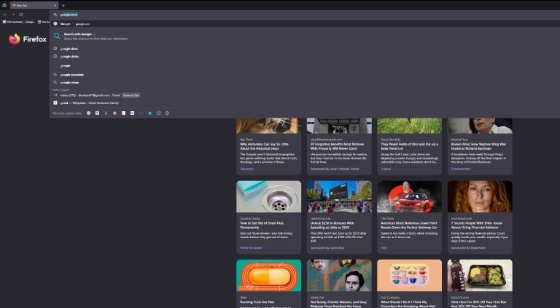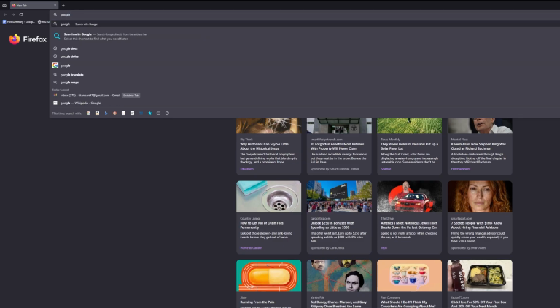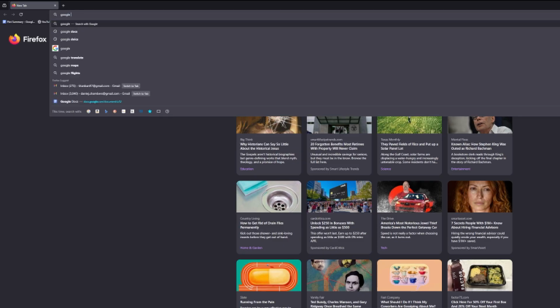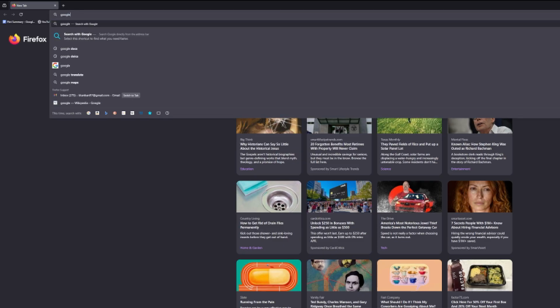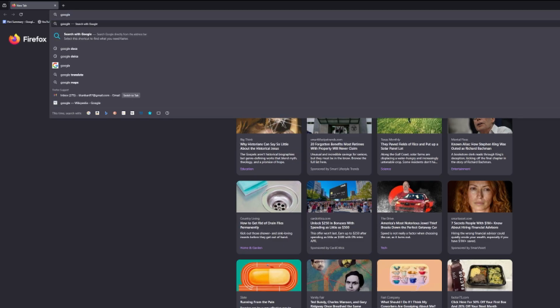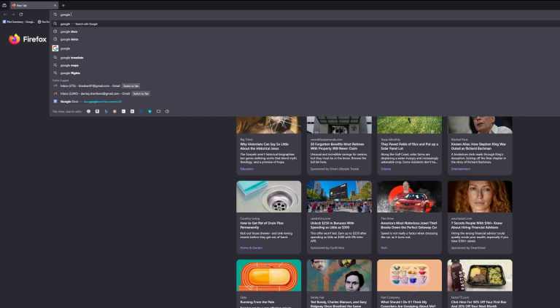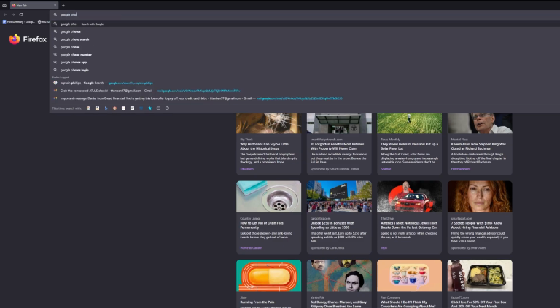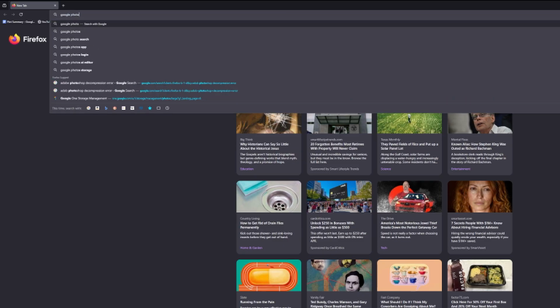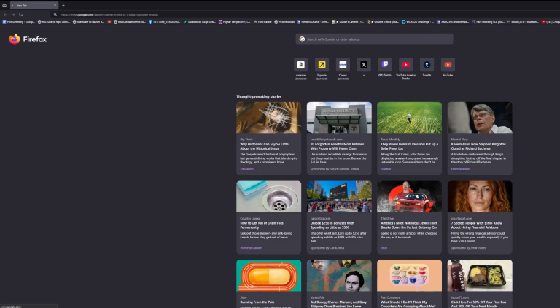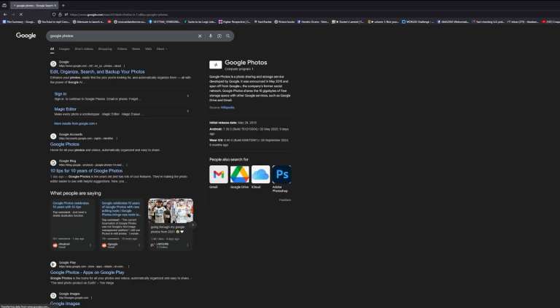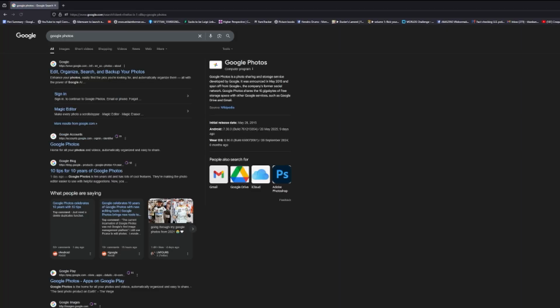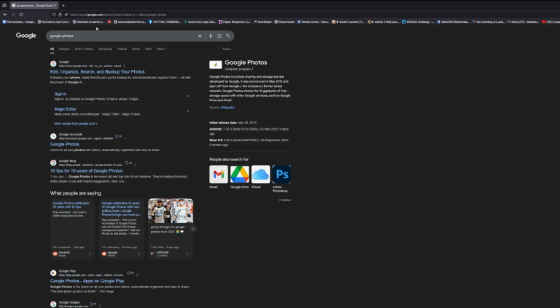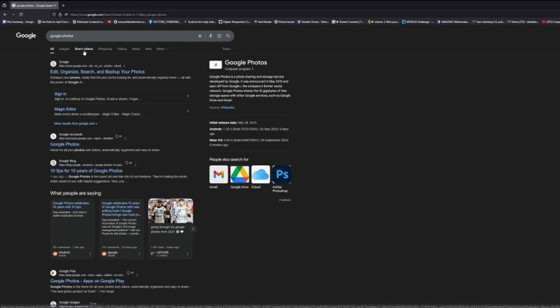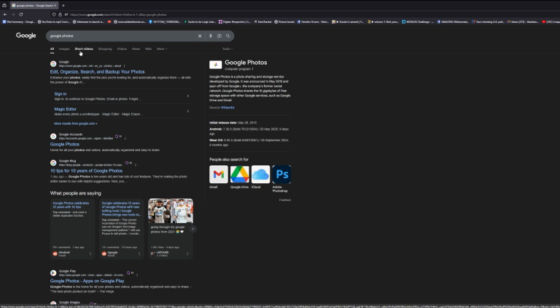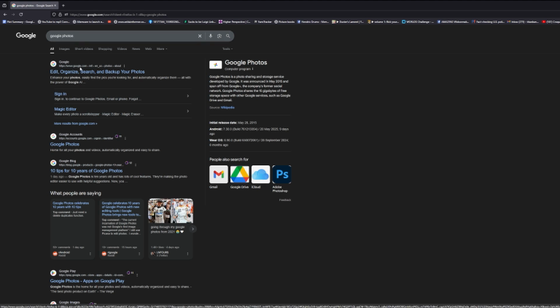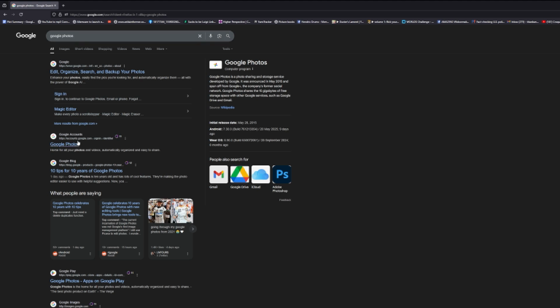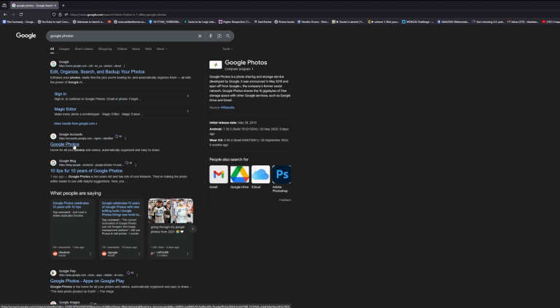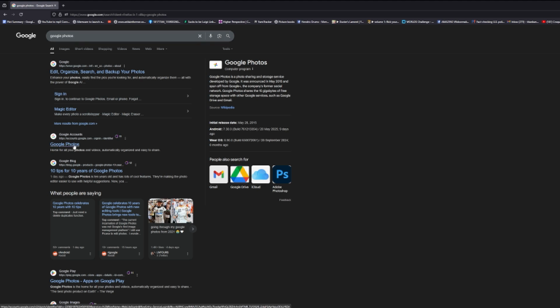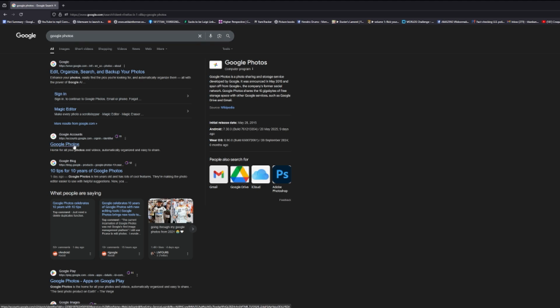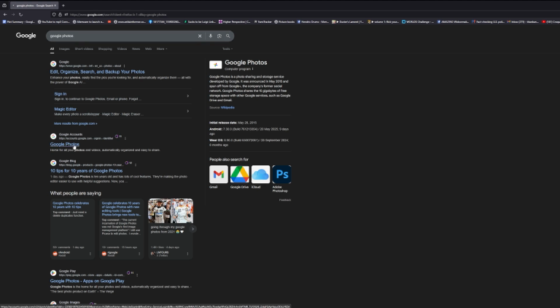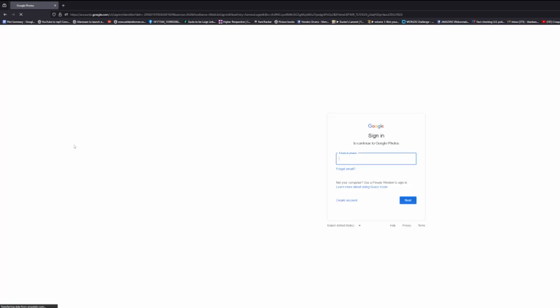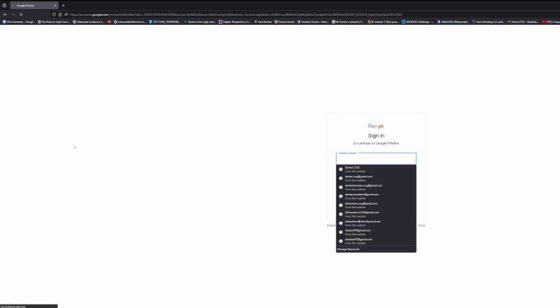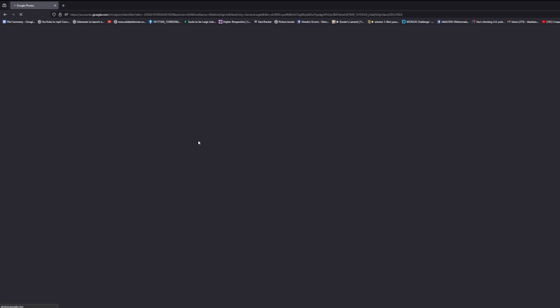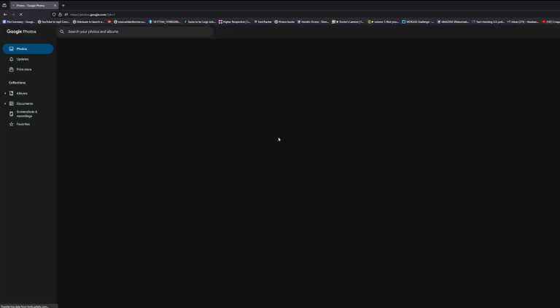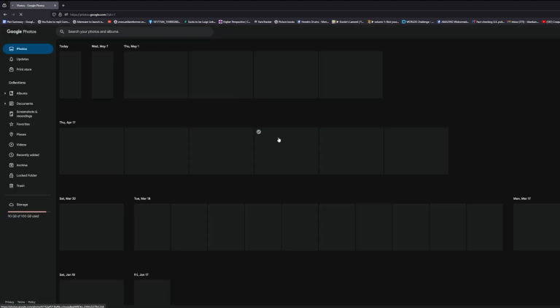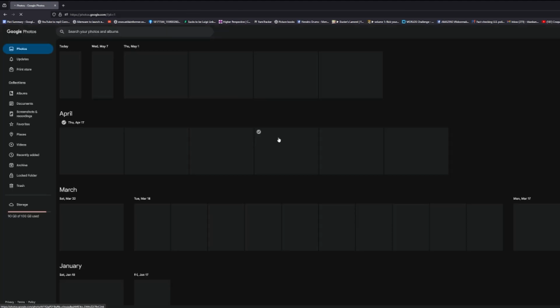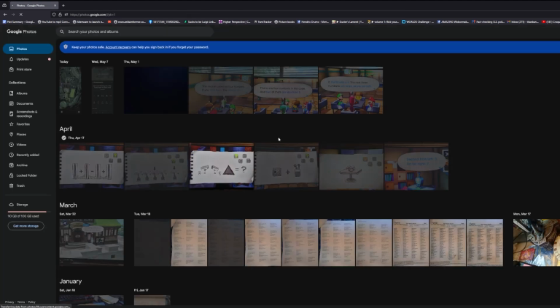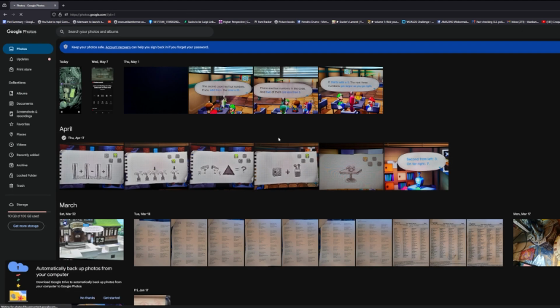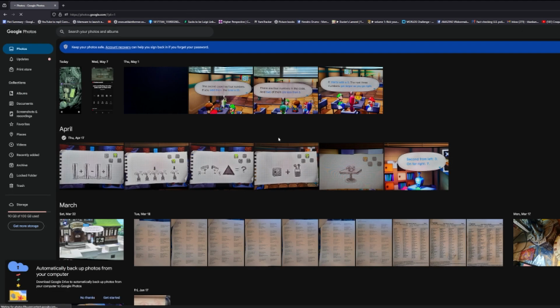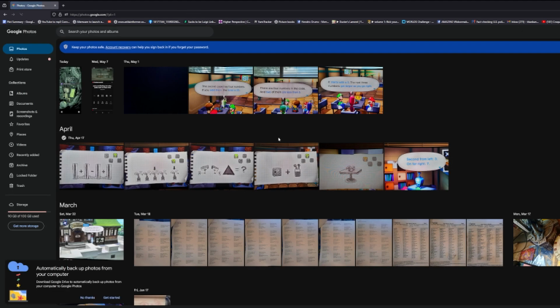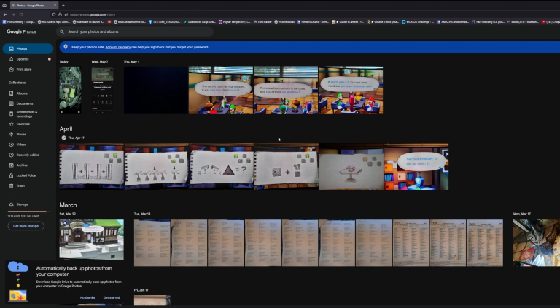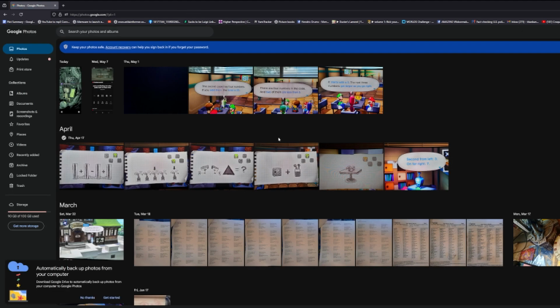Alternatively, you can visit the Google Photos website from any computer by going to photos.google.com and logging in.